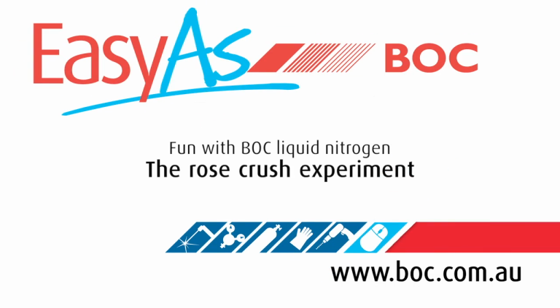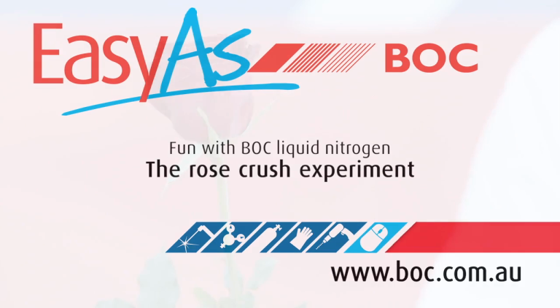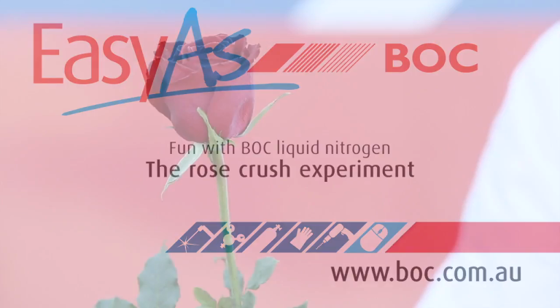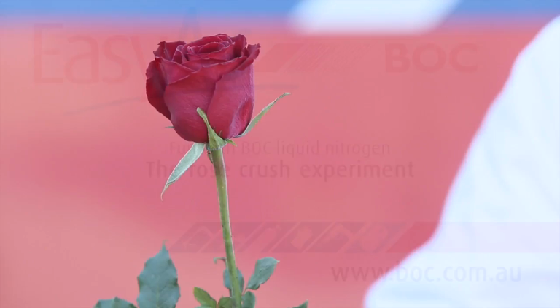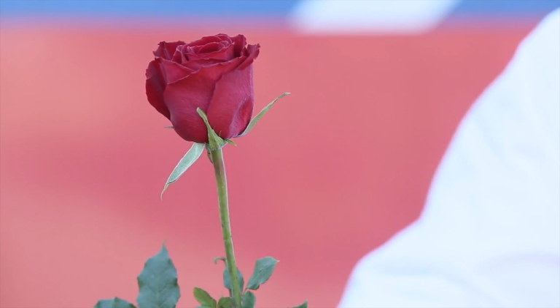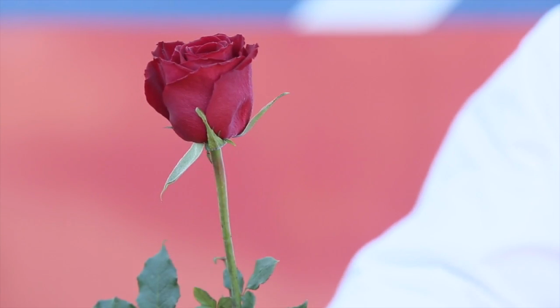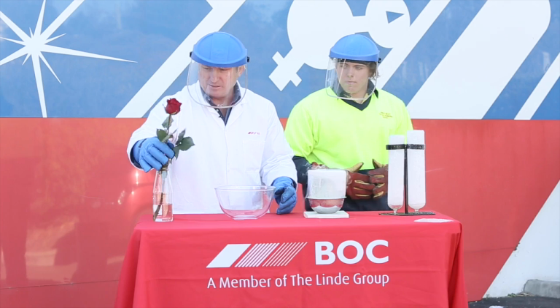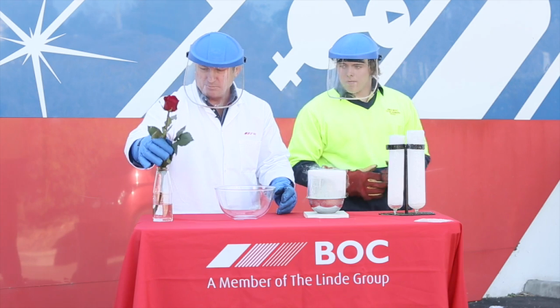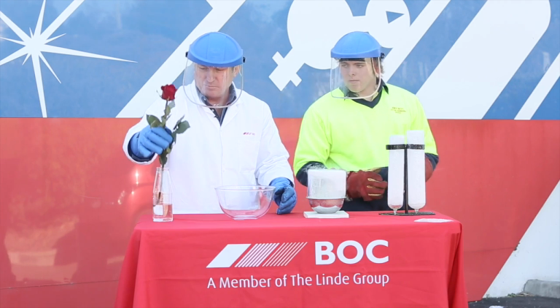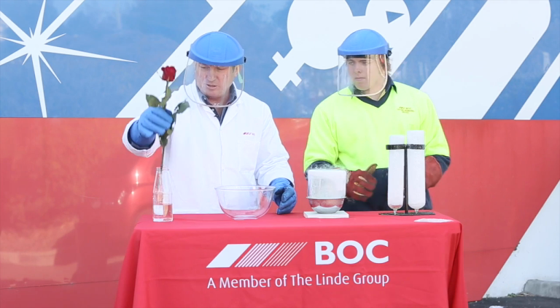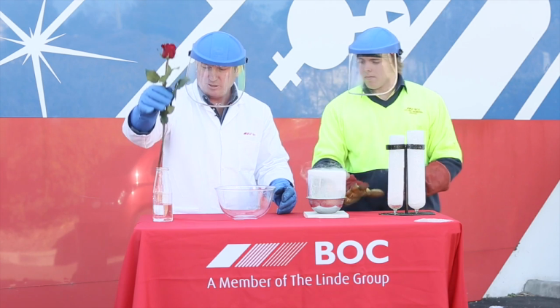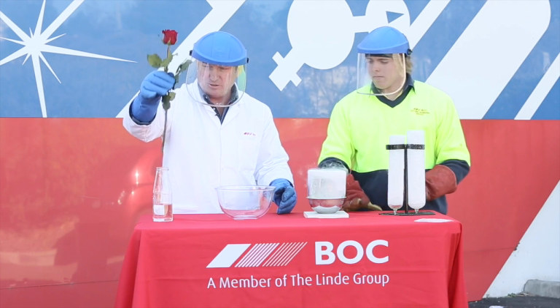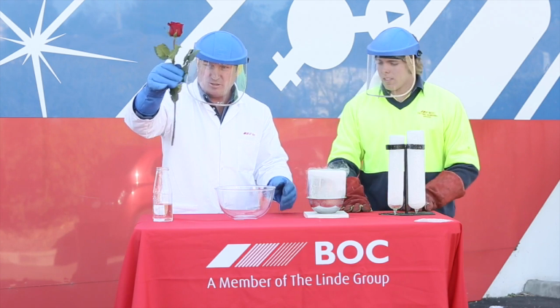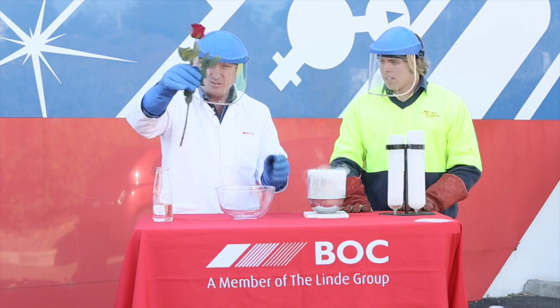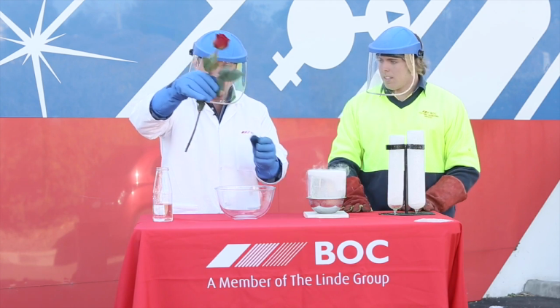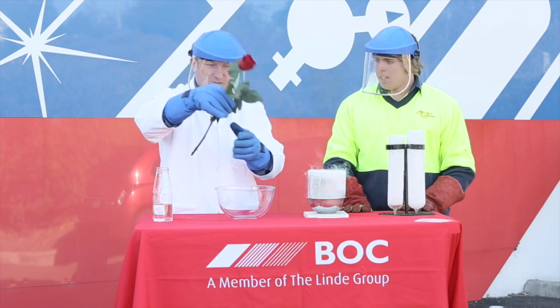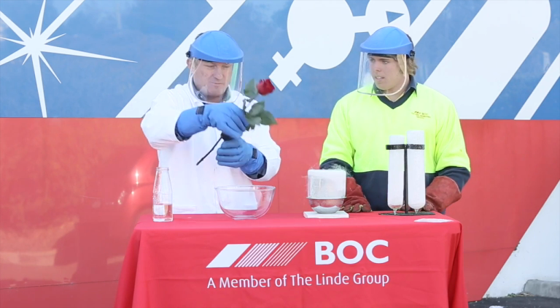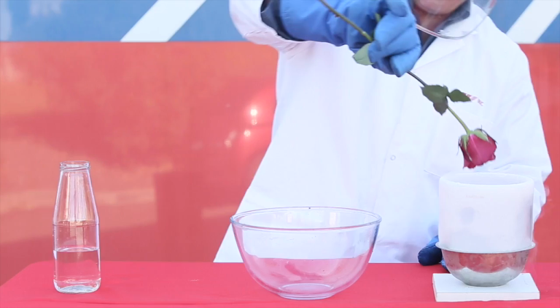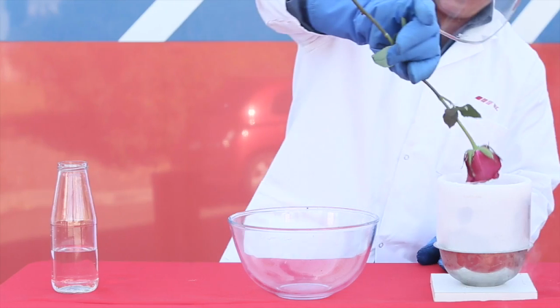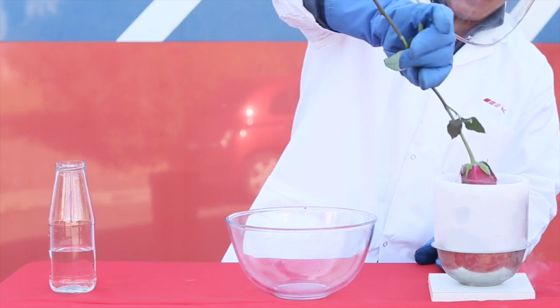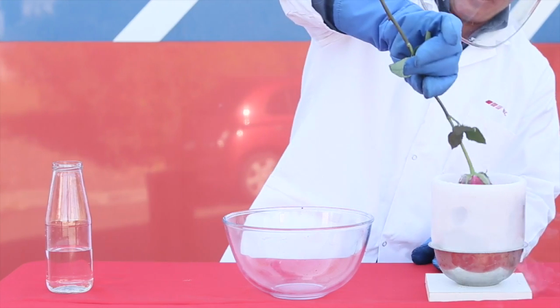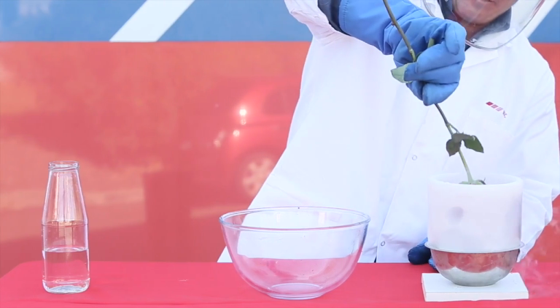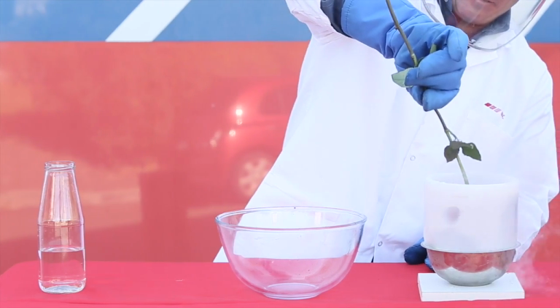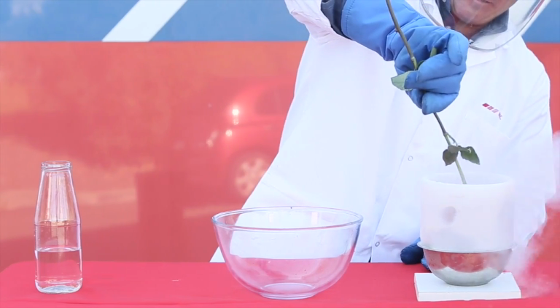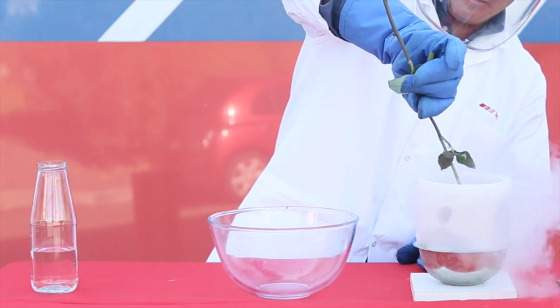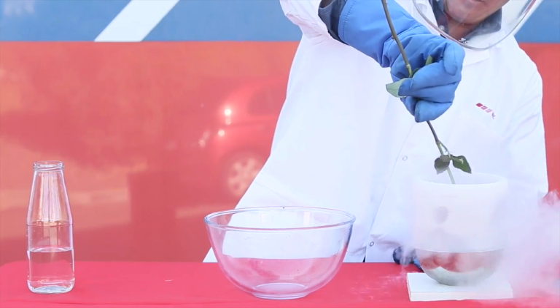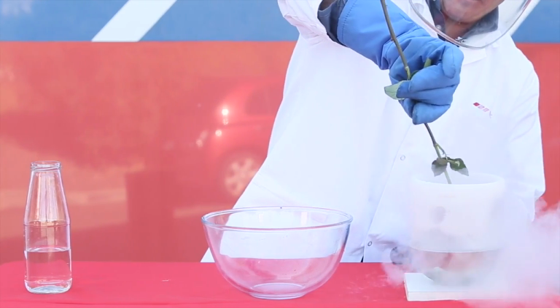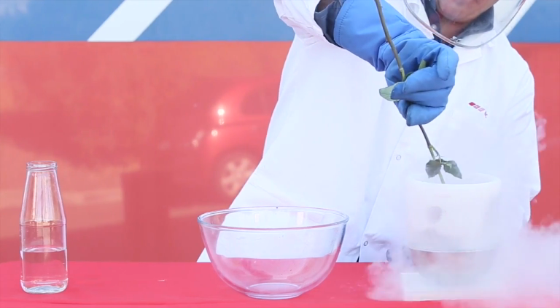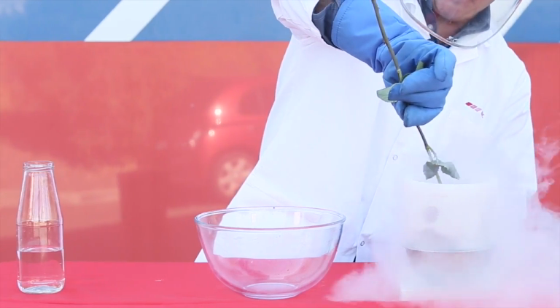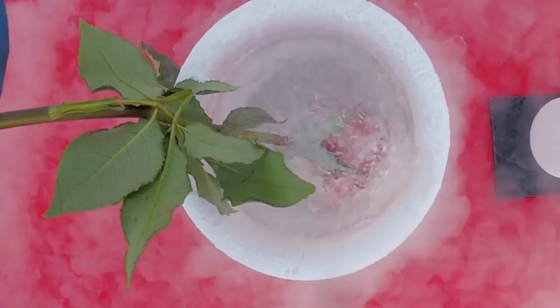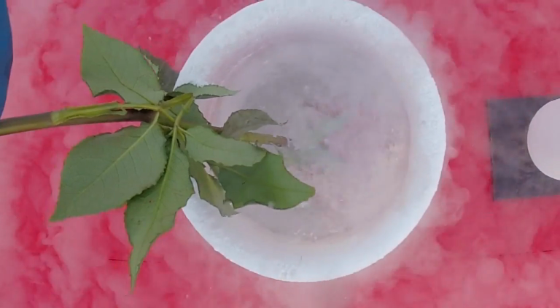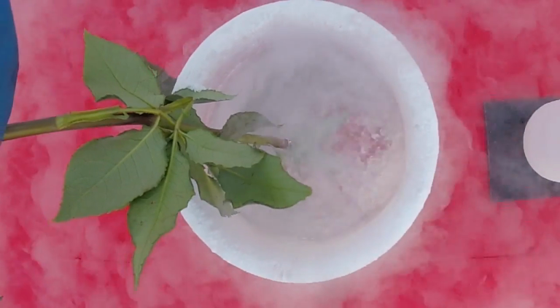In today's fun with BOC liquid nitrogen episode, we'll be doing the Rosecrush experiment.